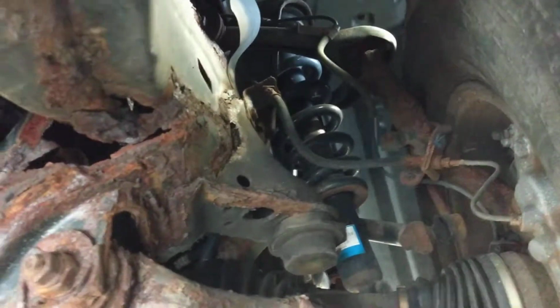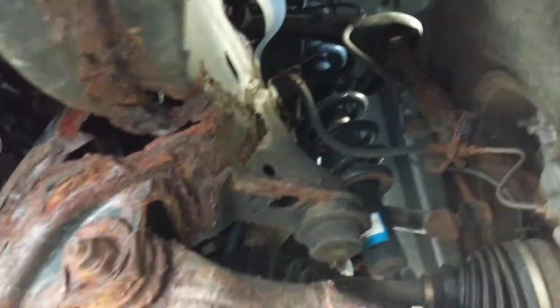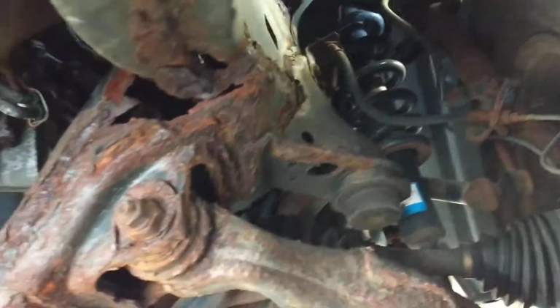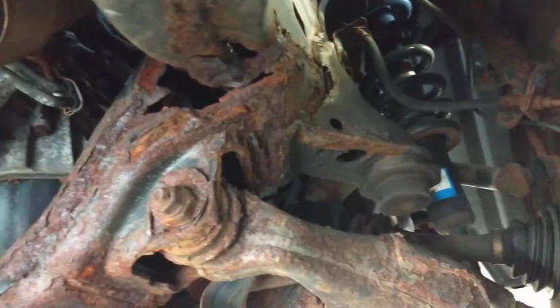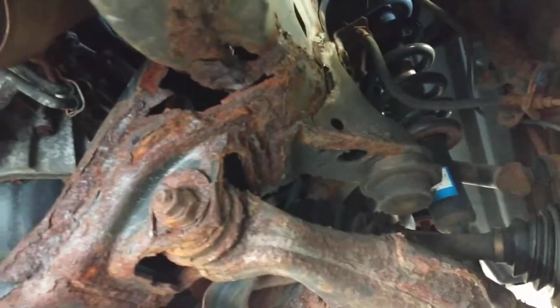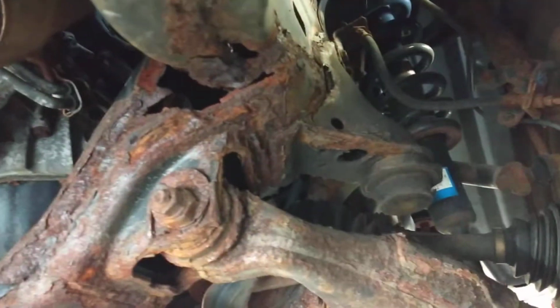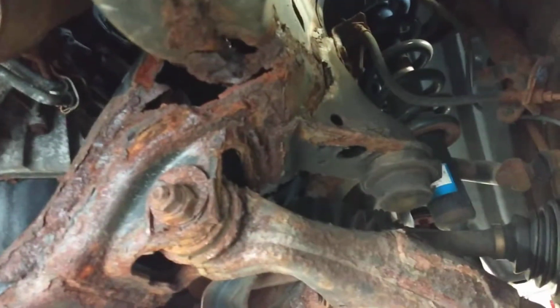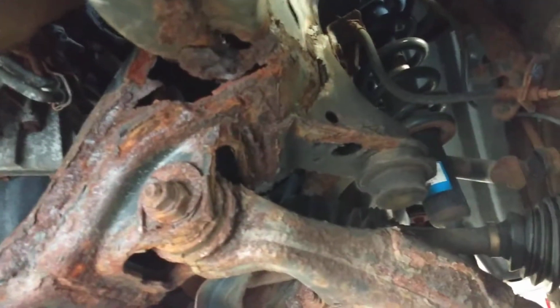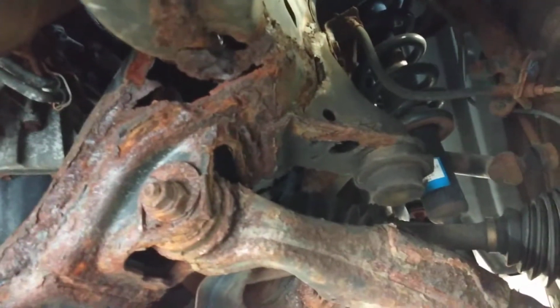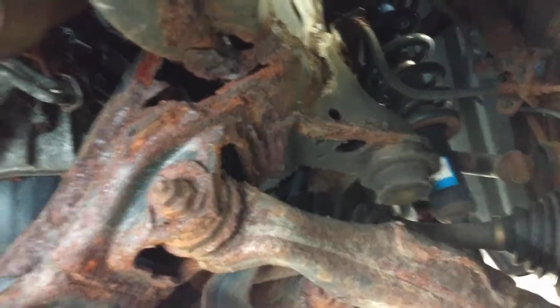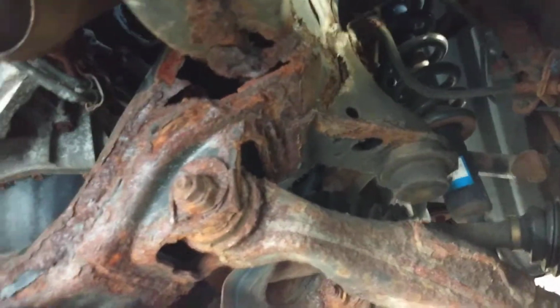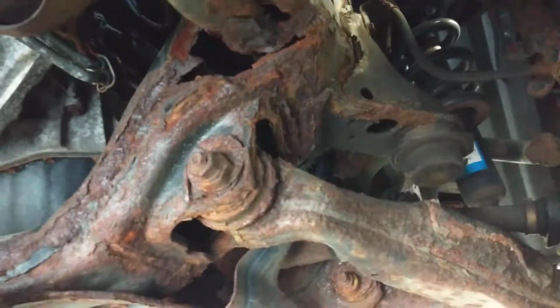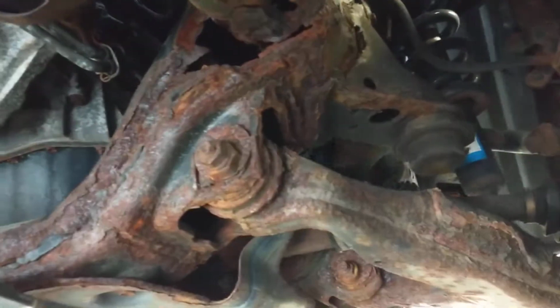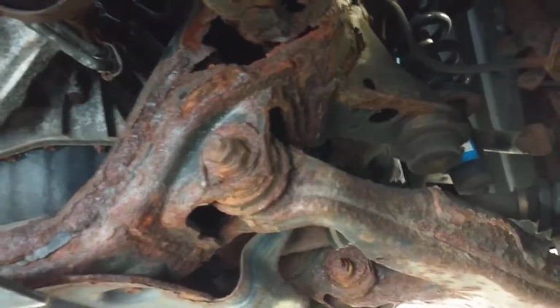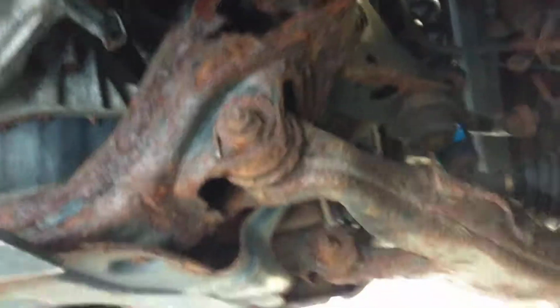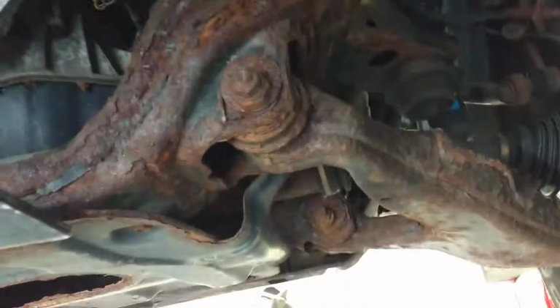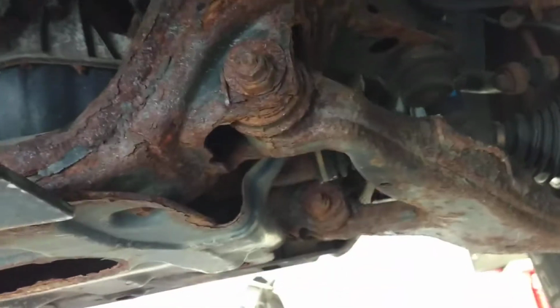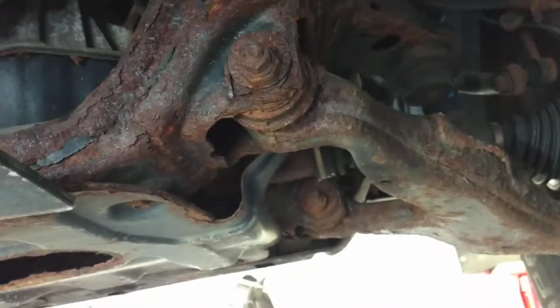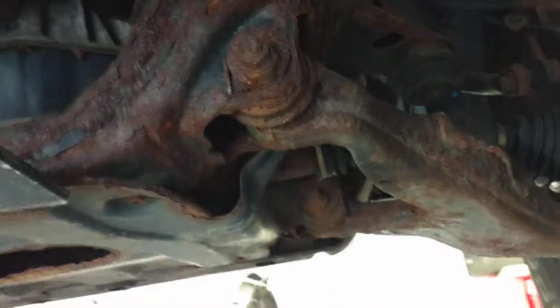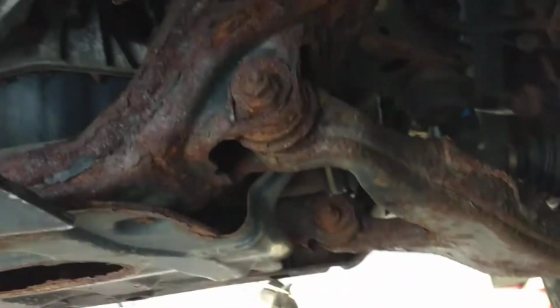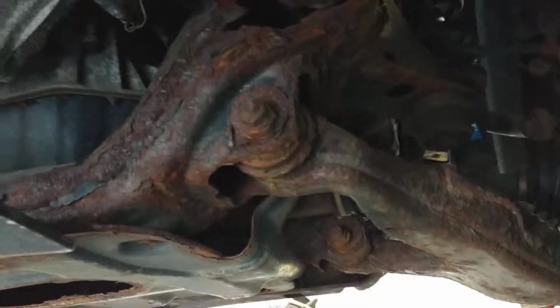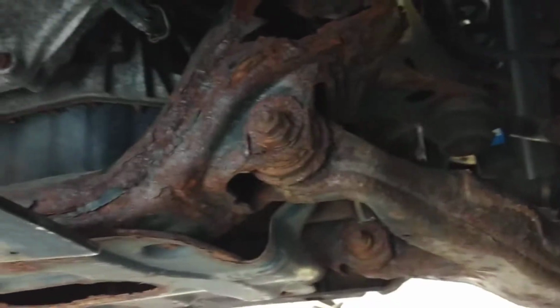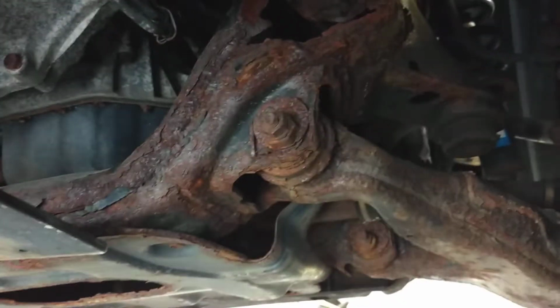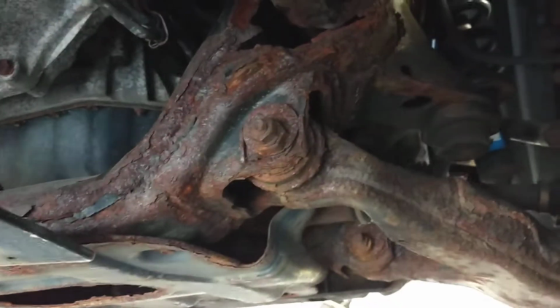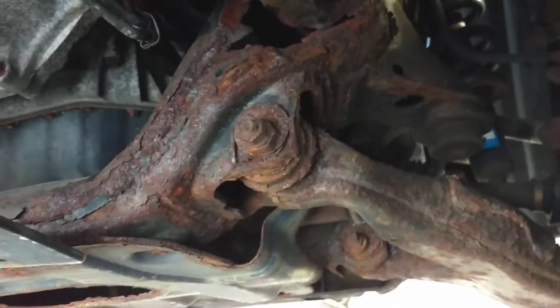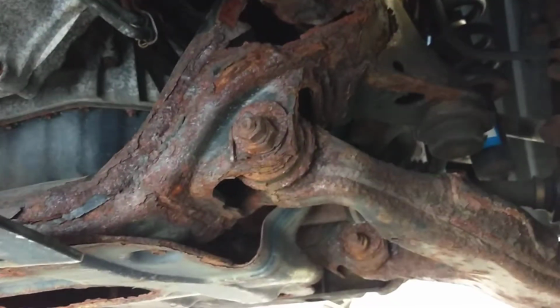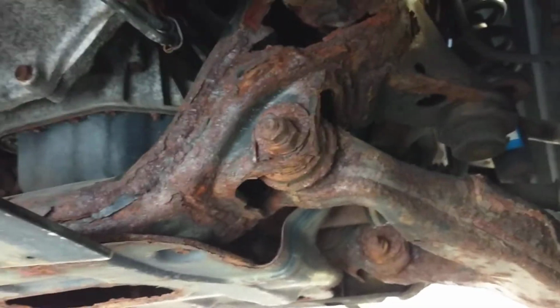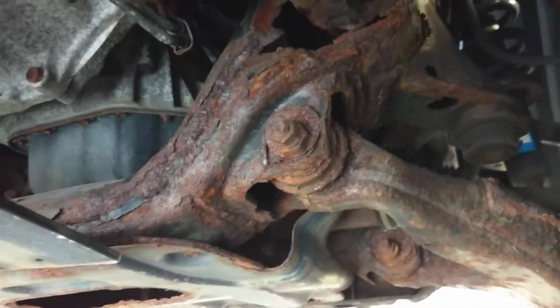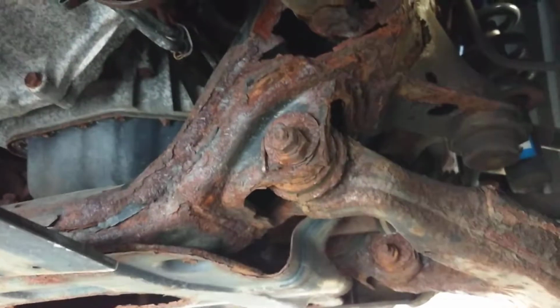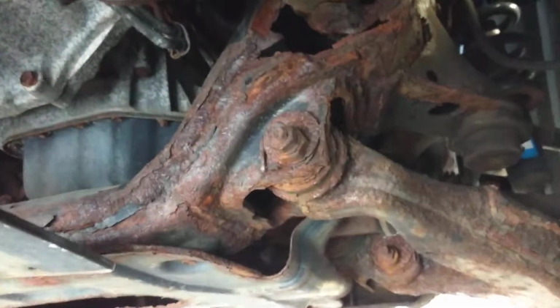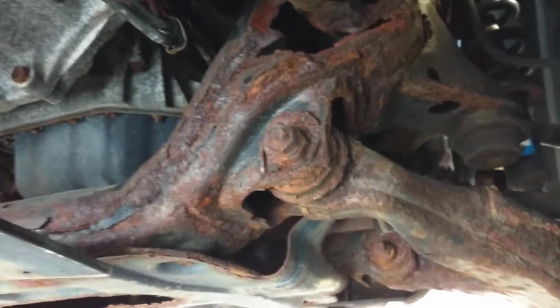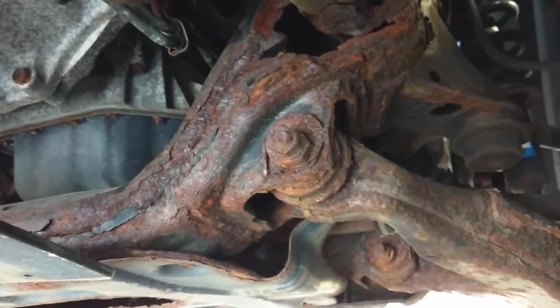So make sure when you're buying a car, just check the bottom of it. Make sure it's solid.